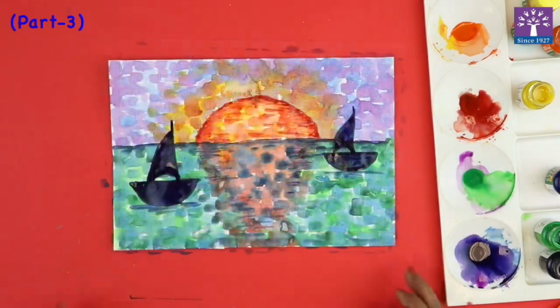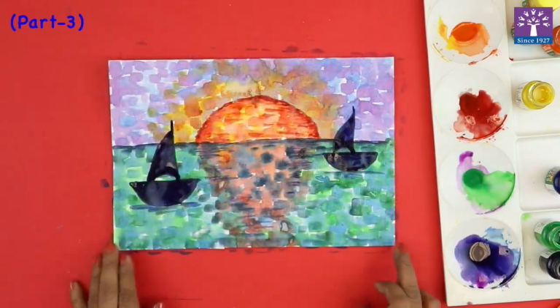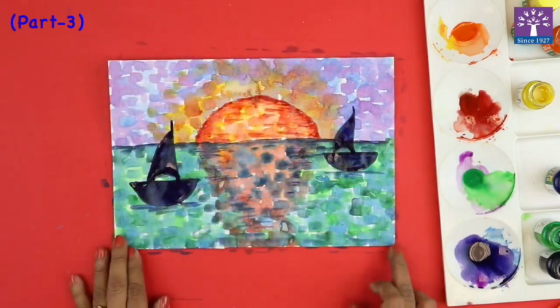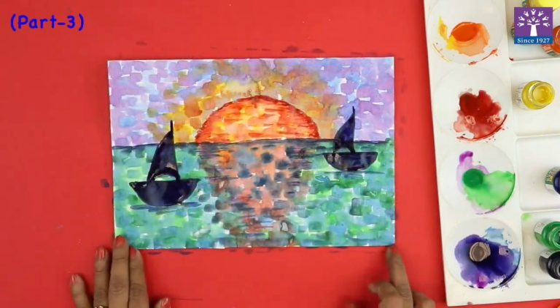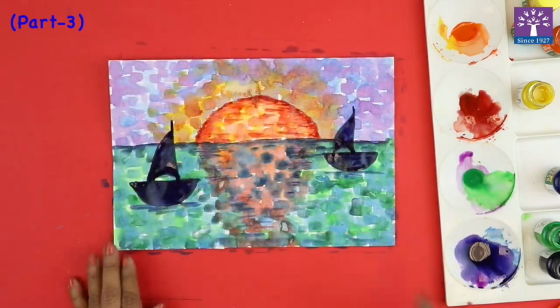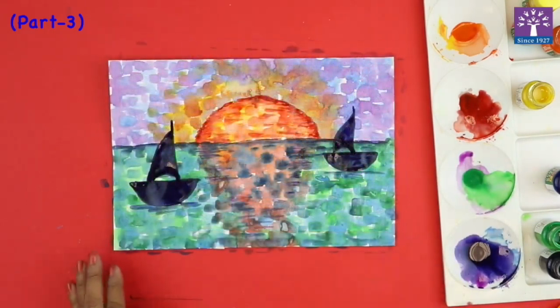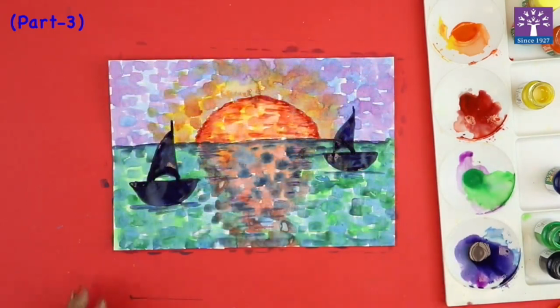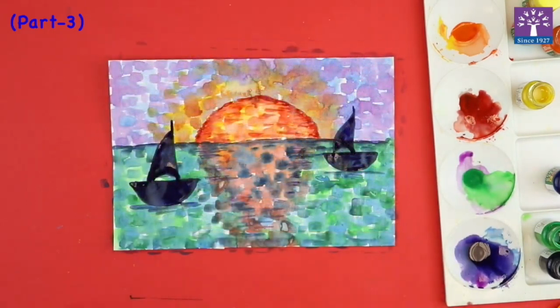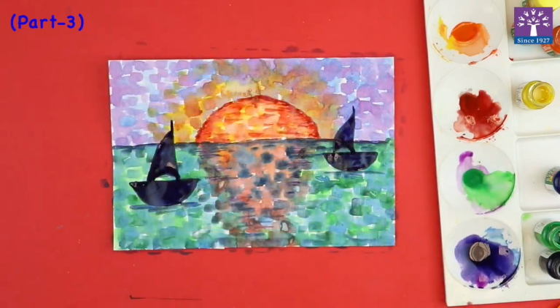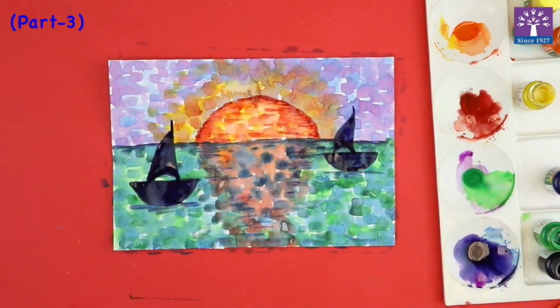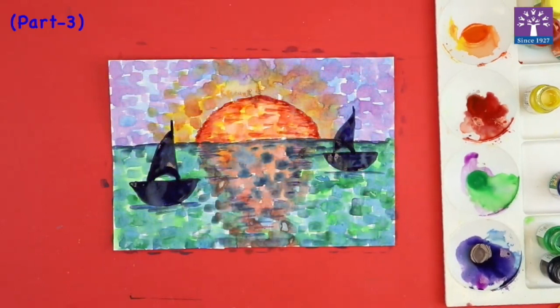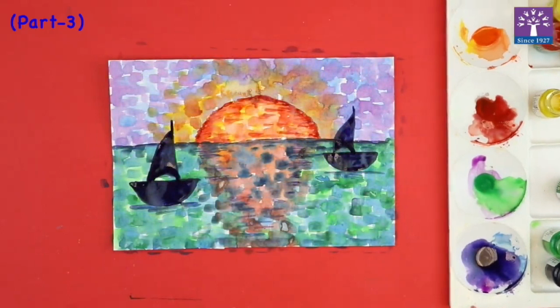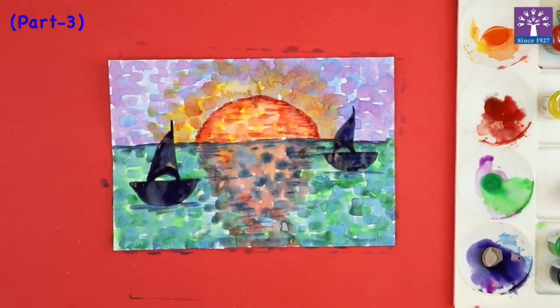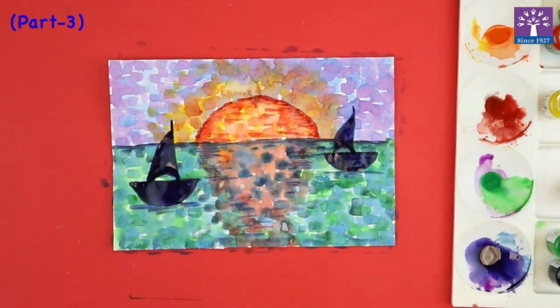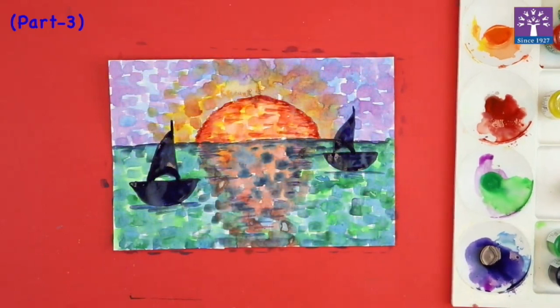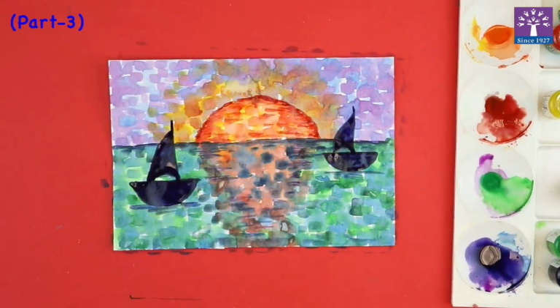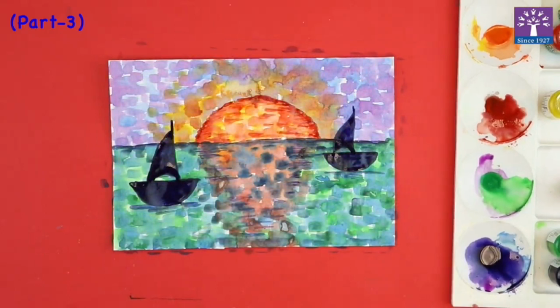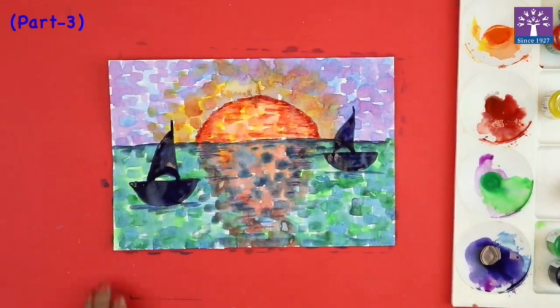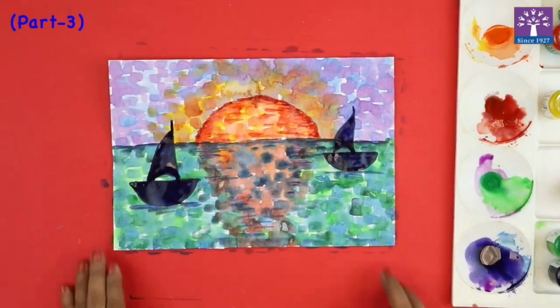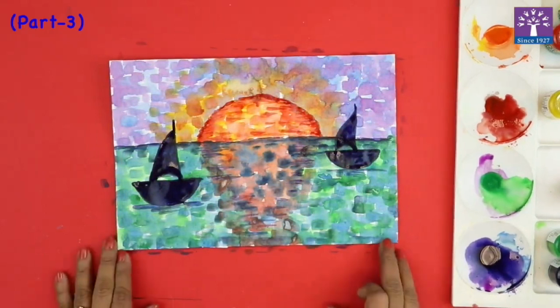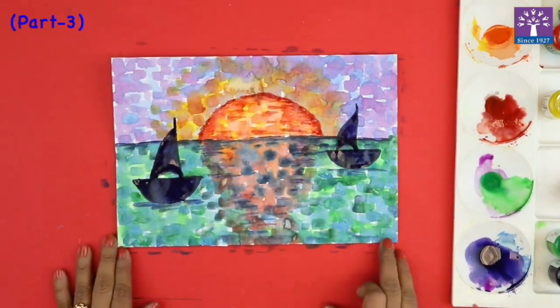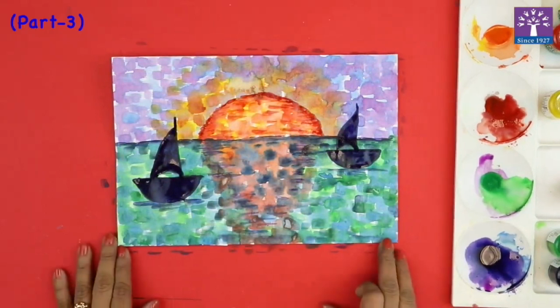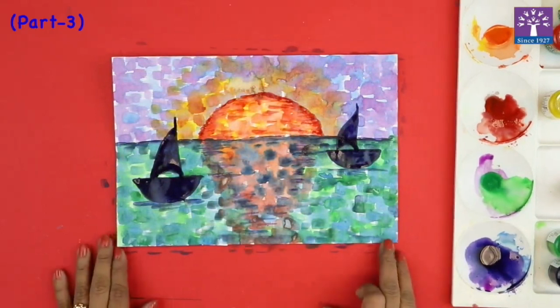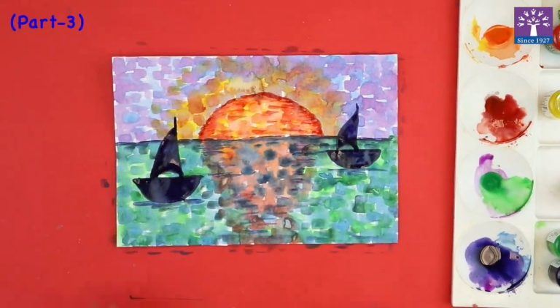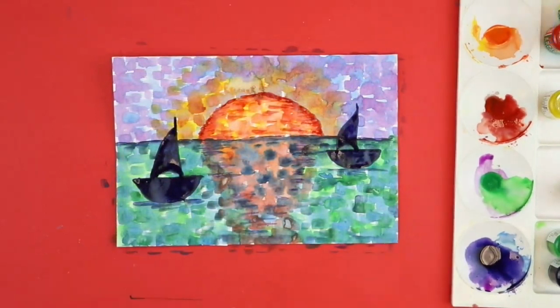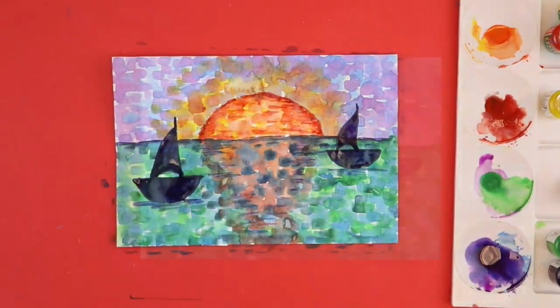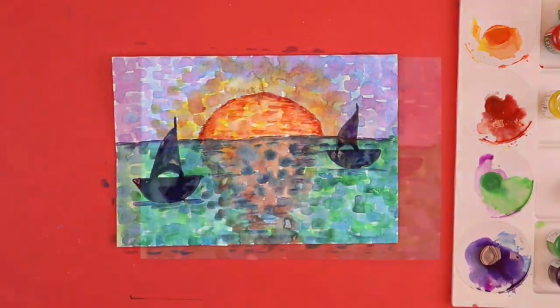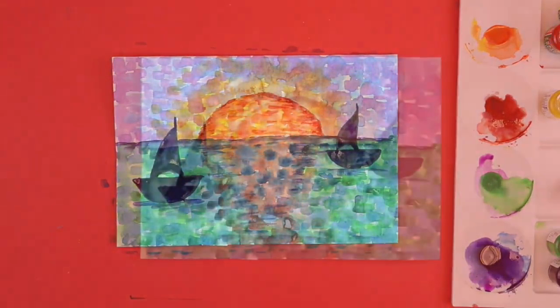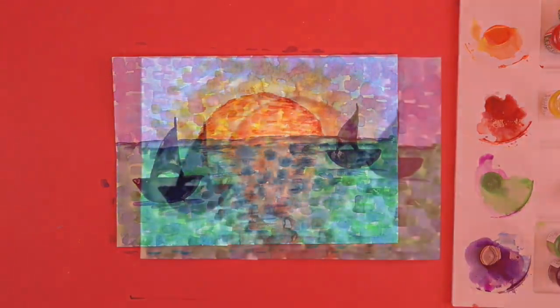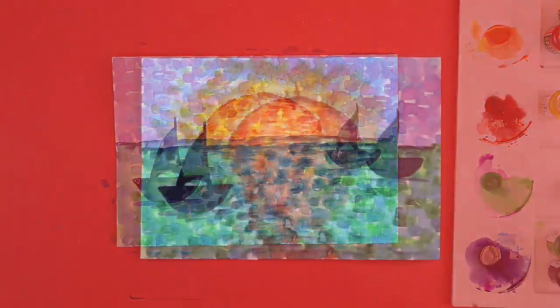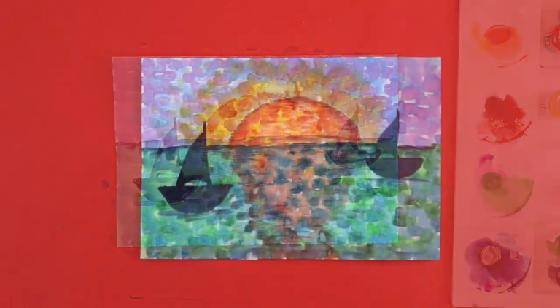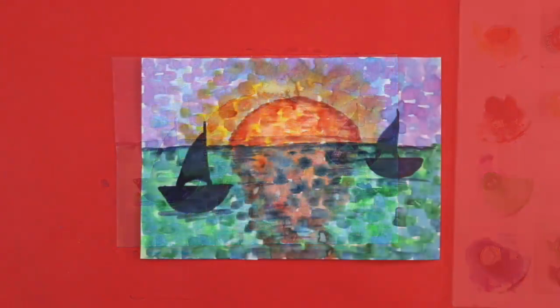A painting like Monet's is now ready. Thank you.